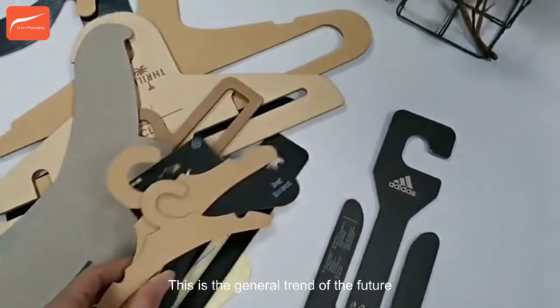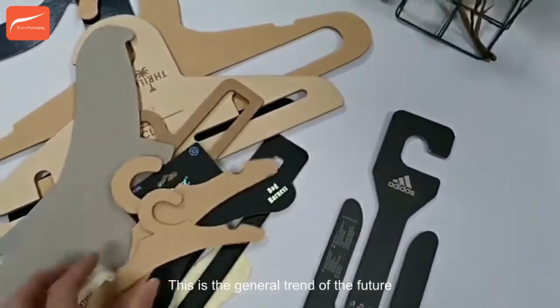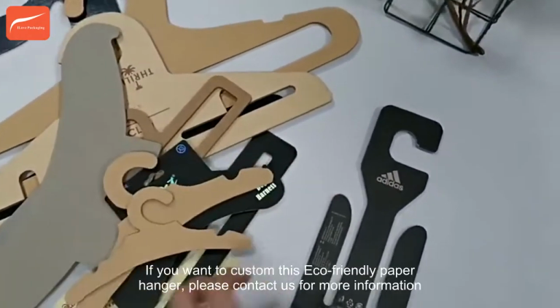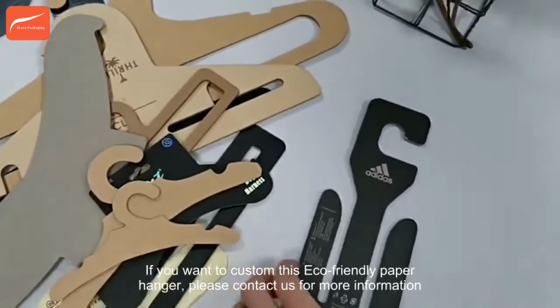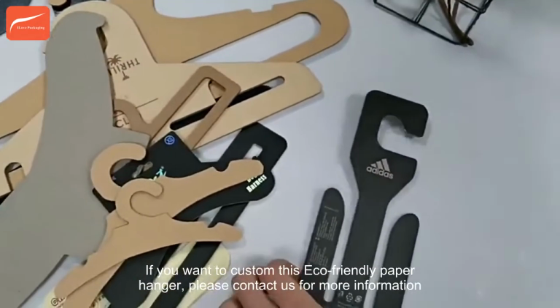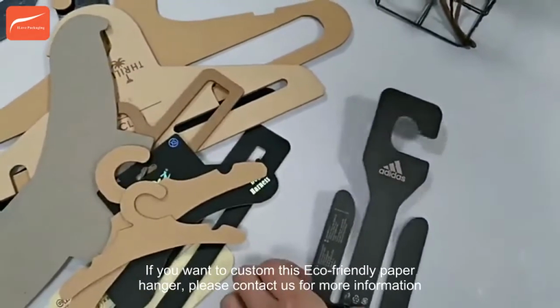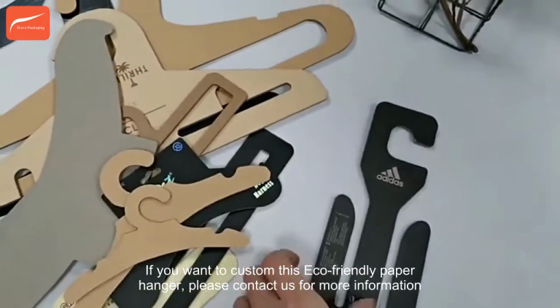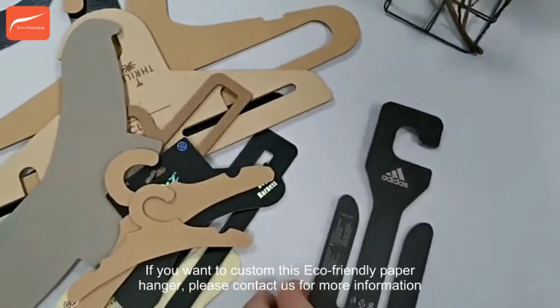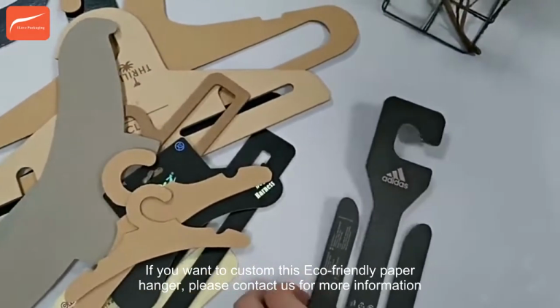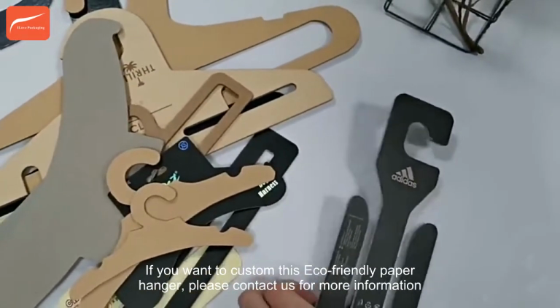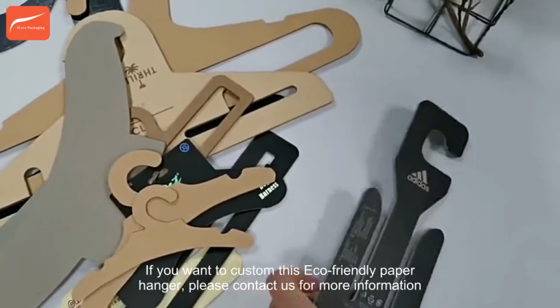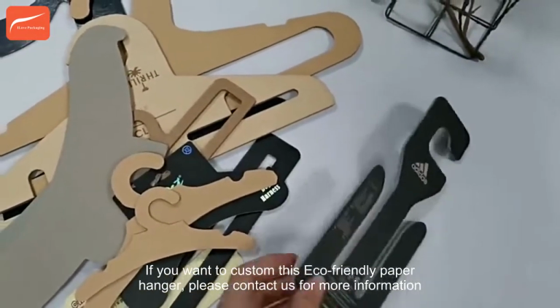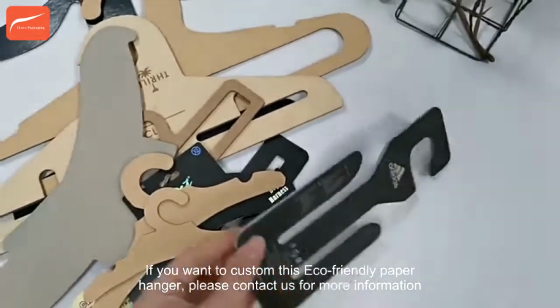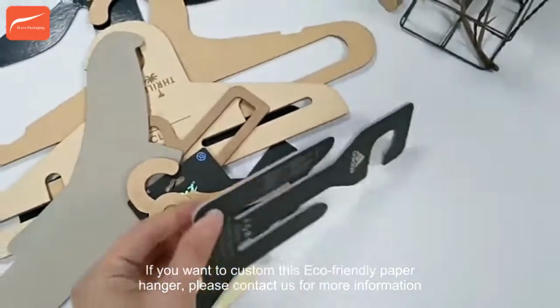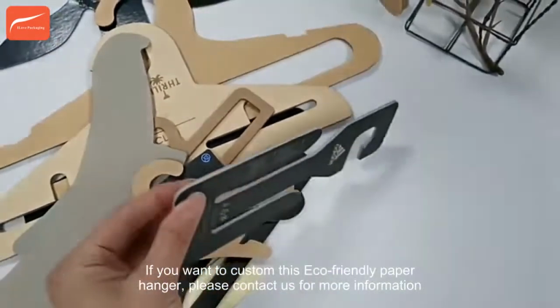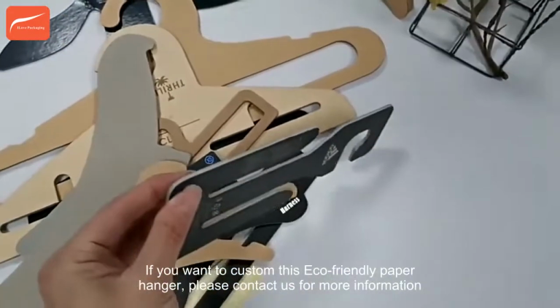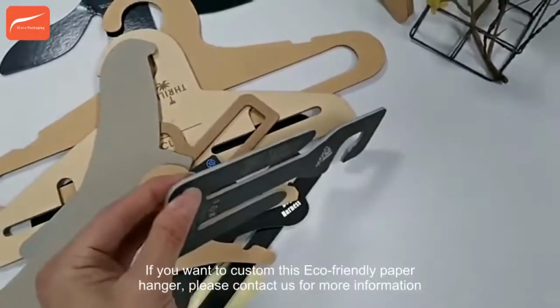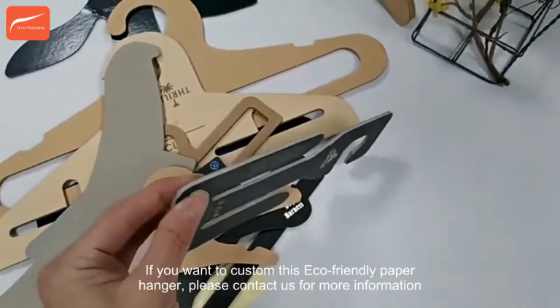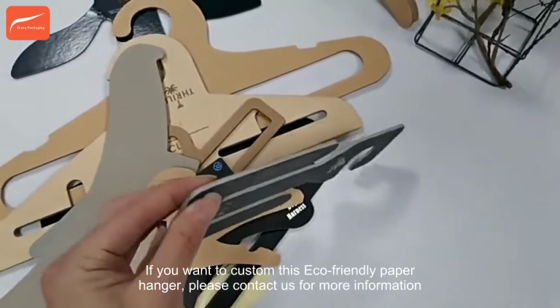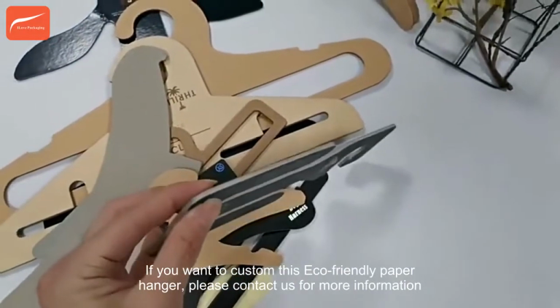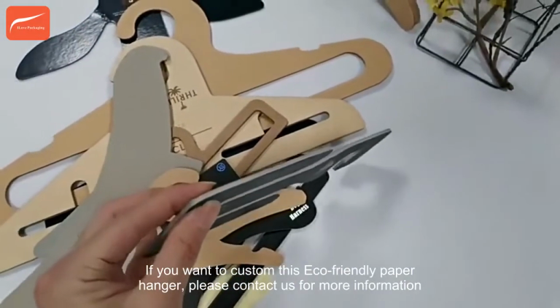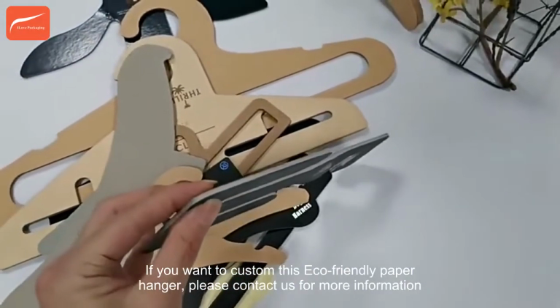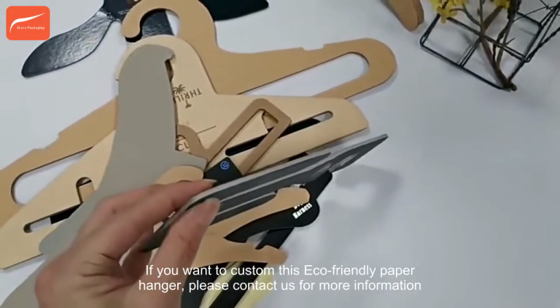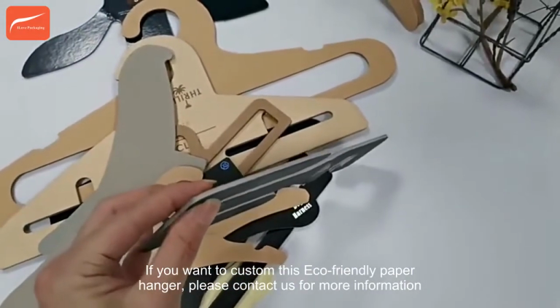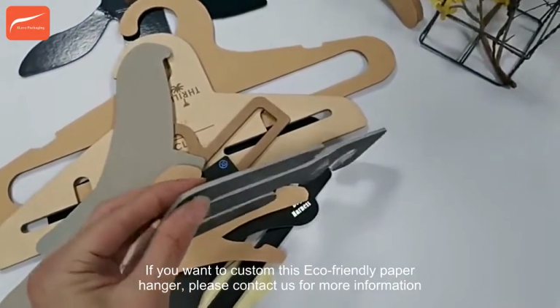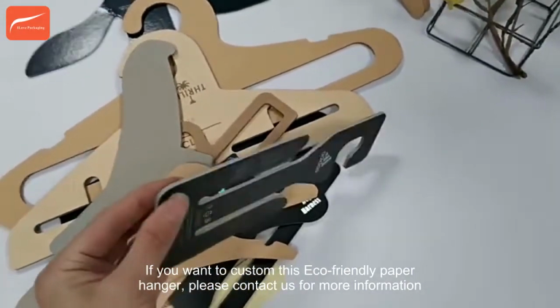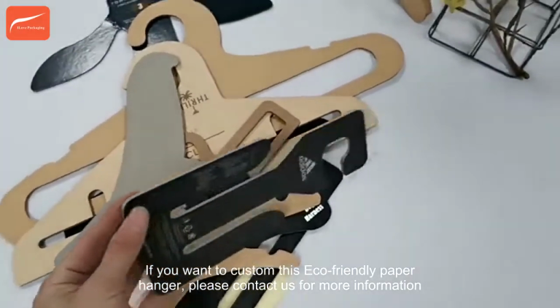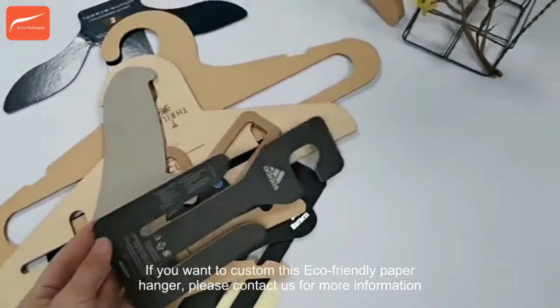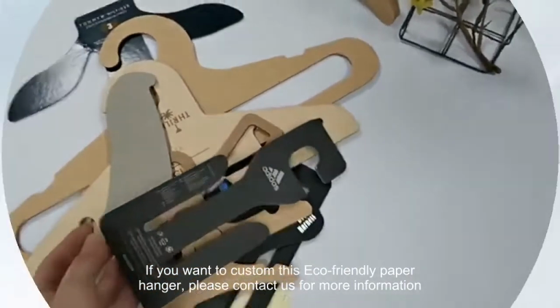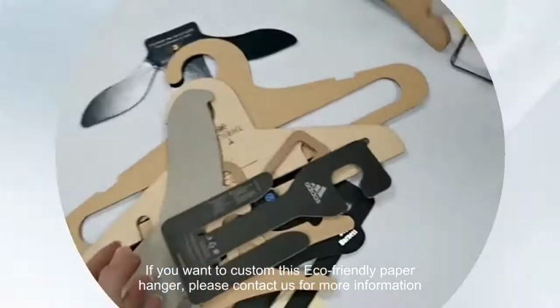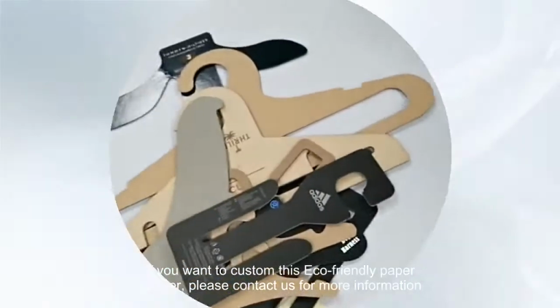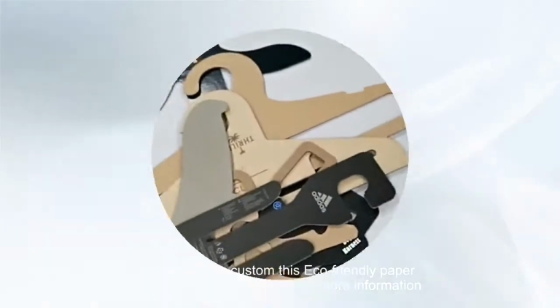If you want to customize this eco-friendly paper hanger, please contact us for more information.